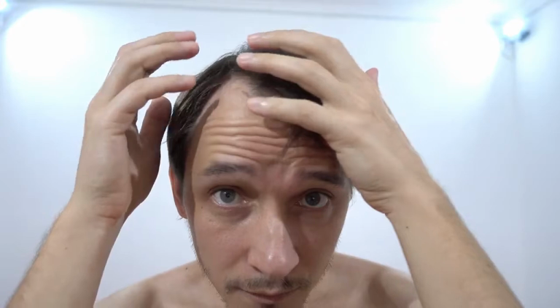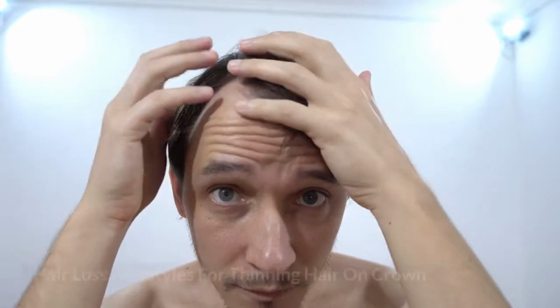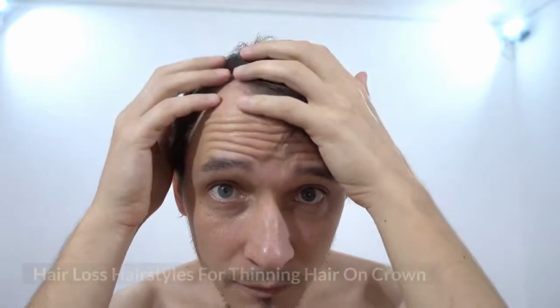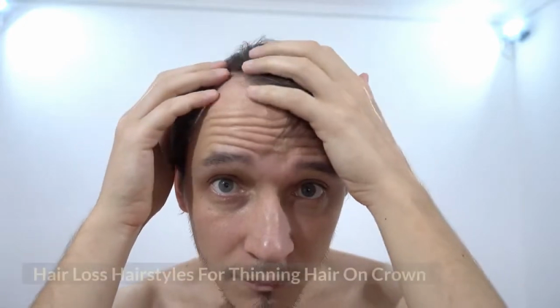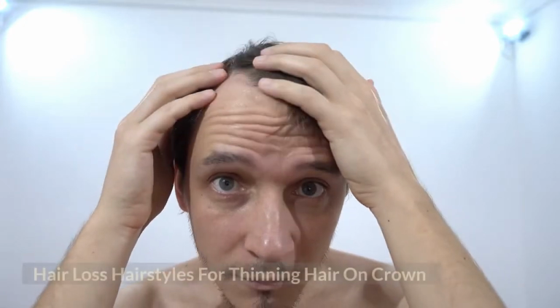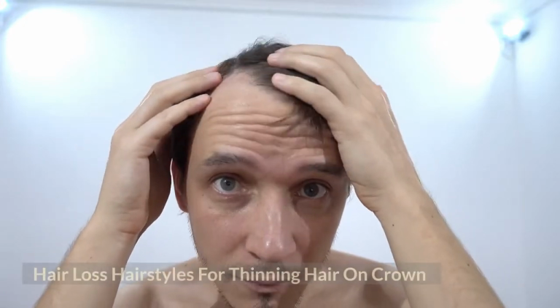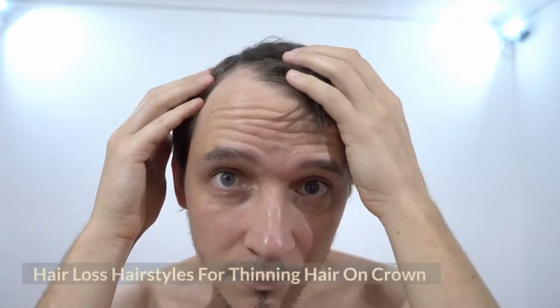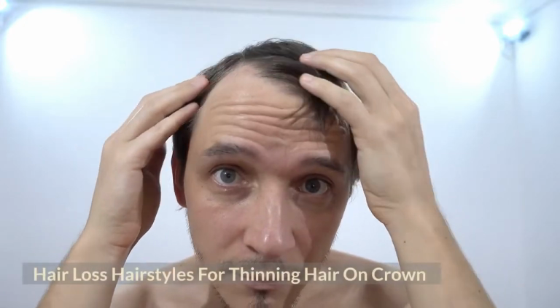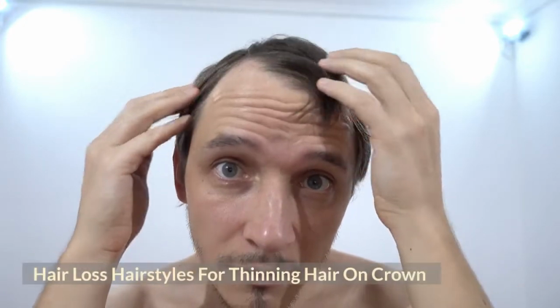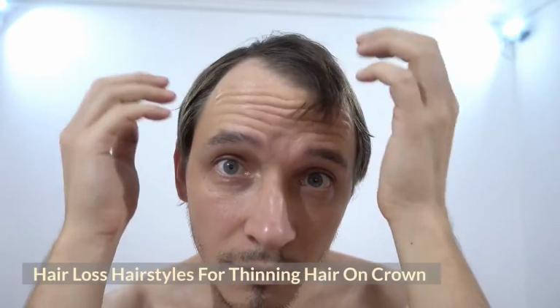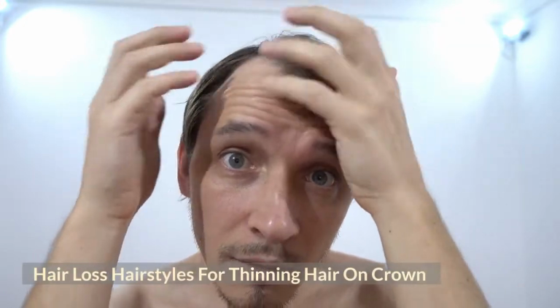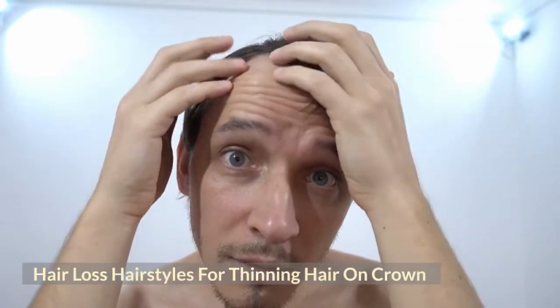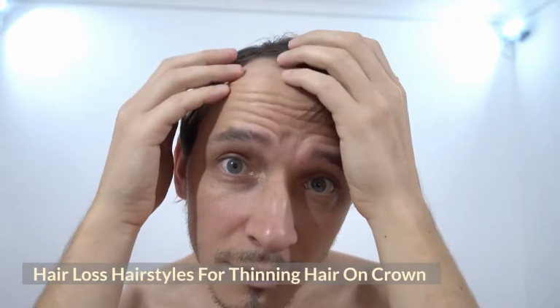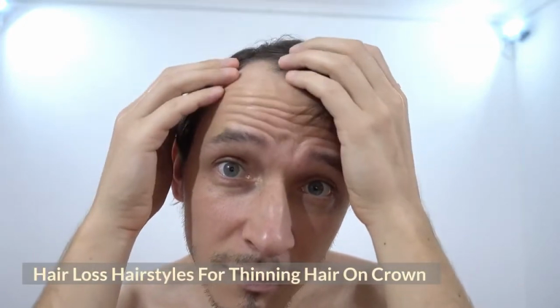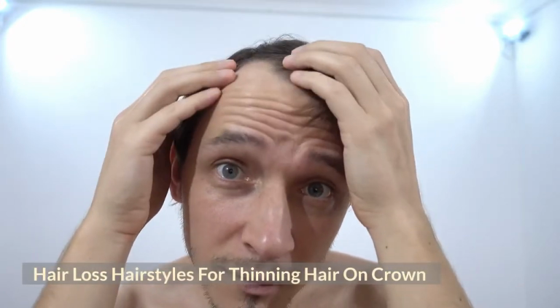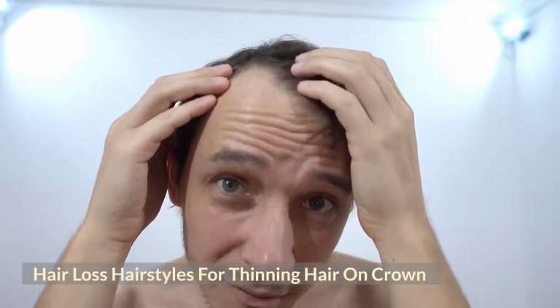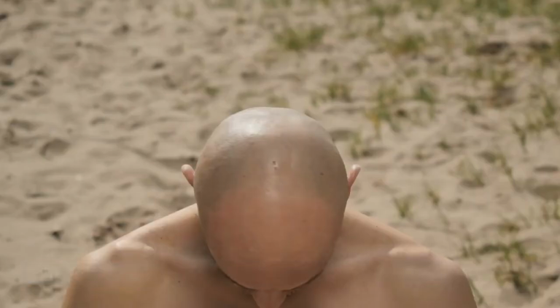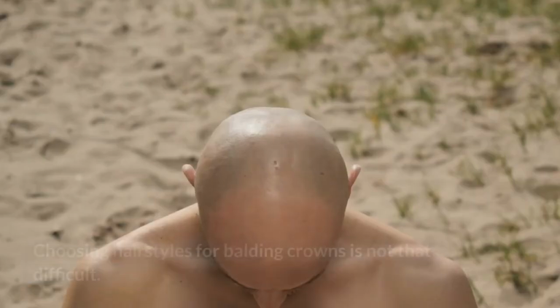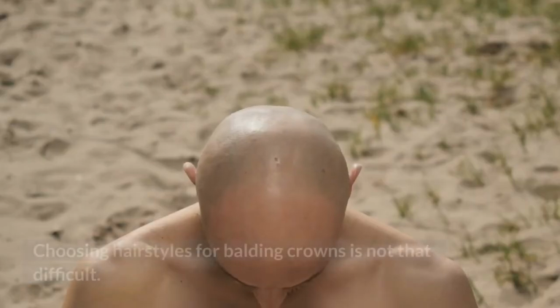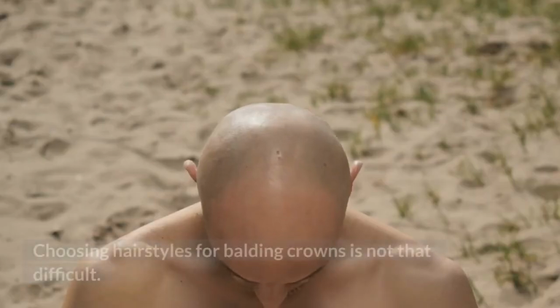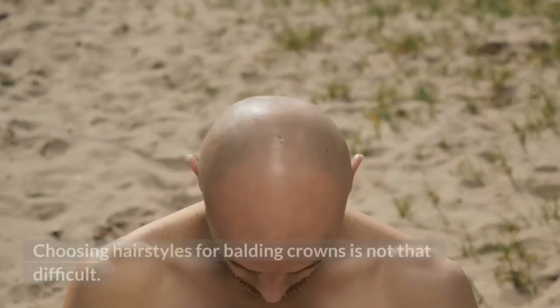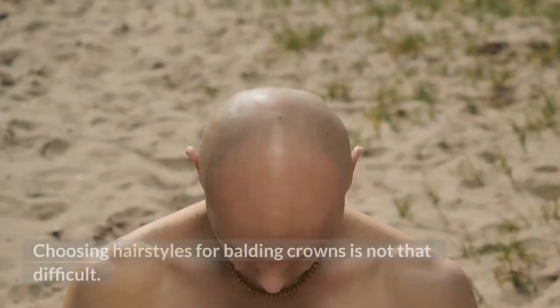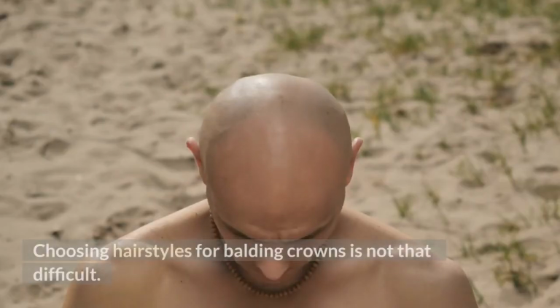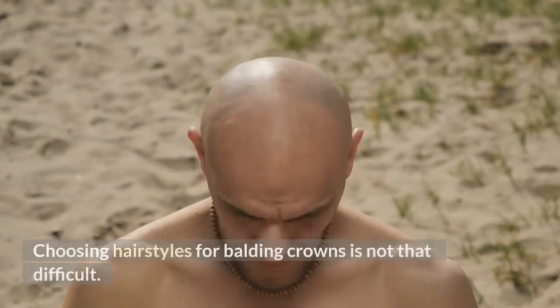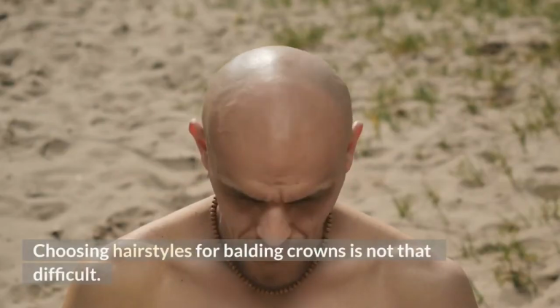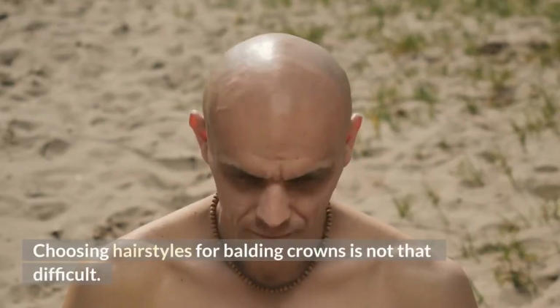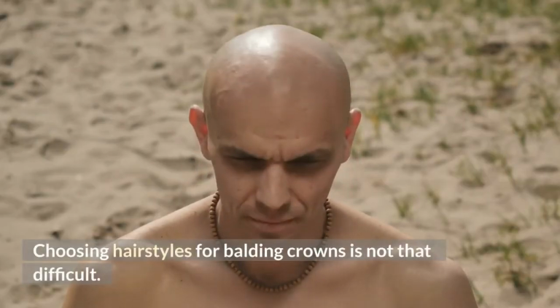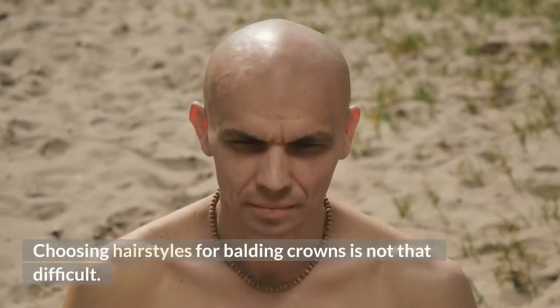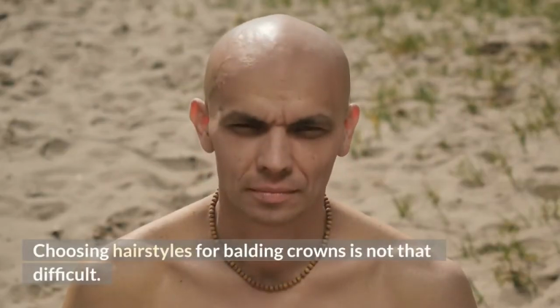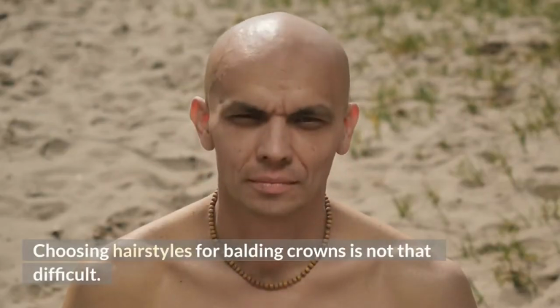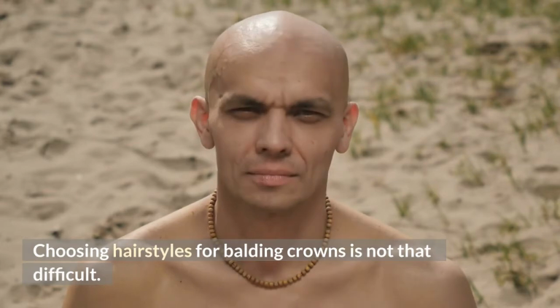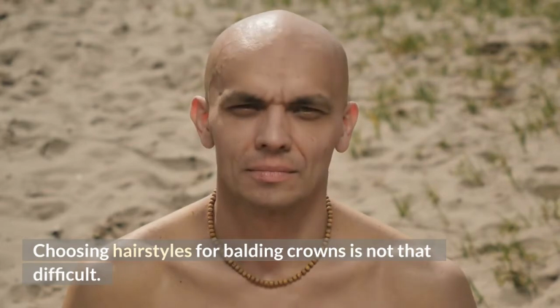Hairstyles for thinning hair on the crown. Choosing hairstyles for balding crowns is not that difficult.